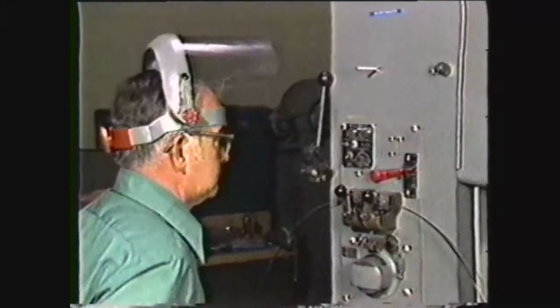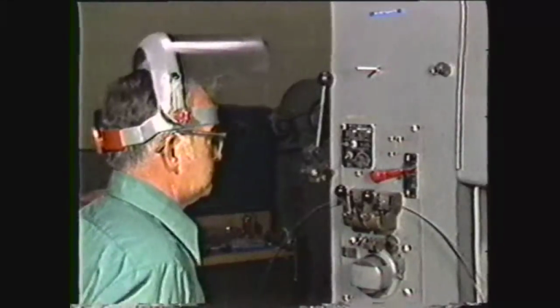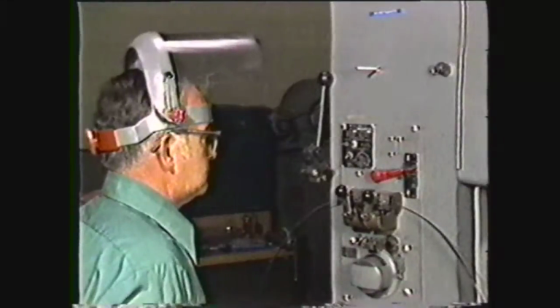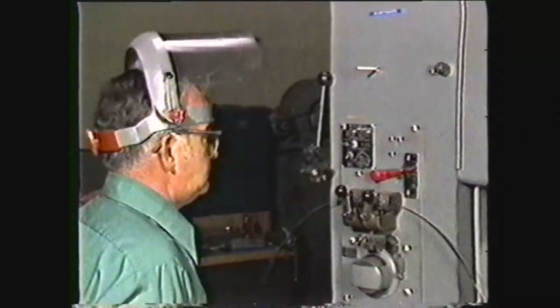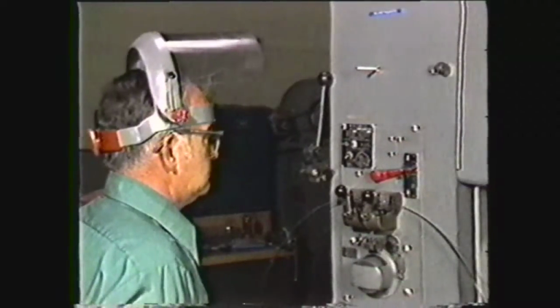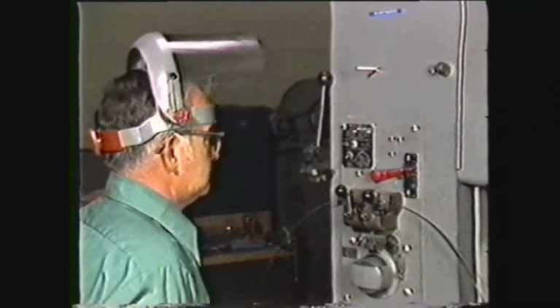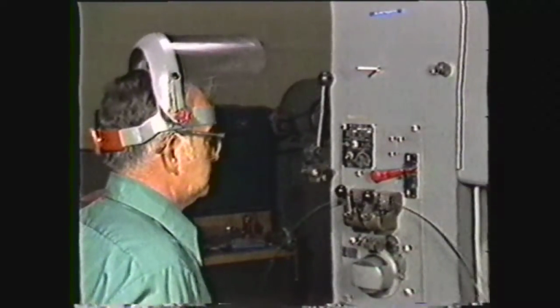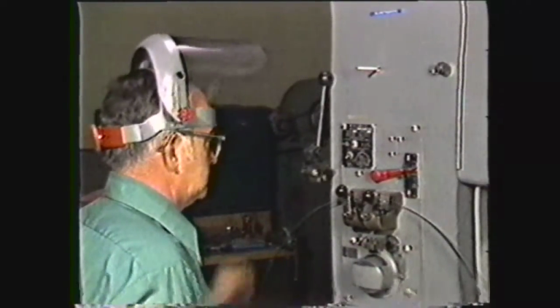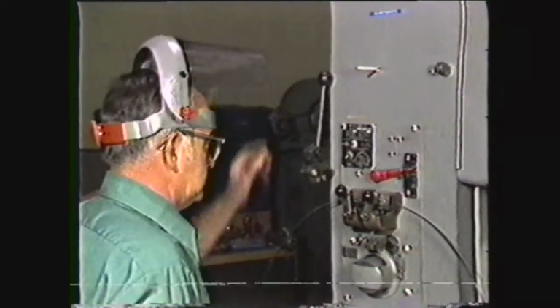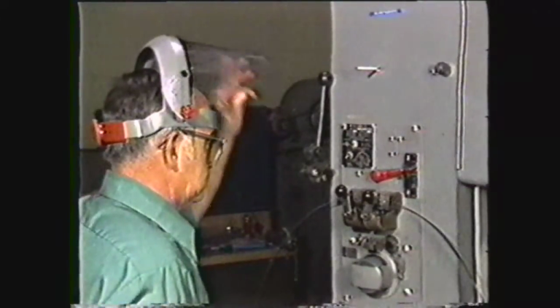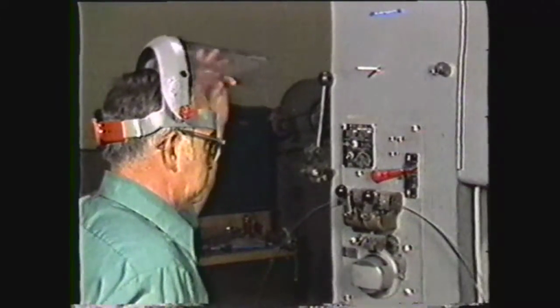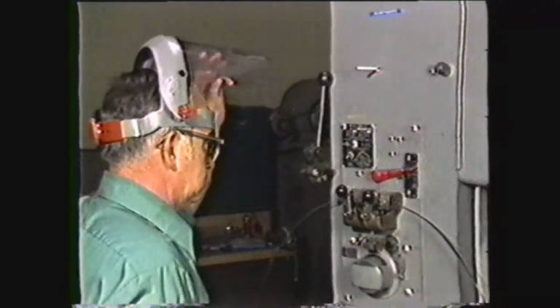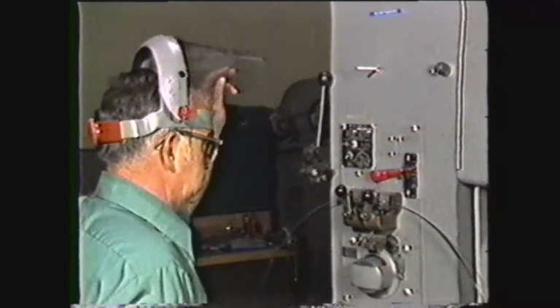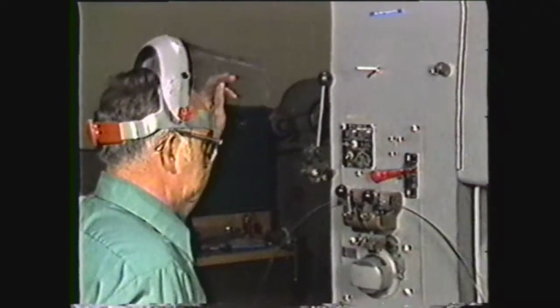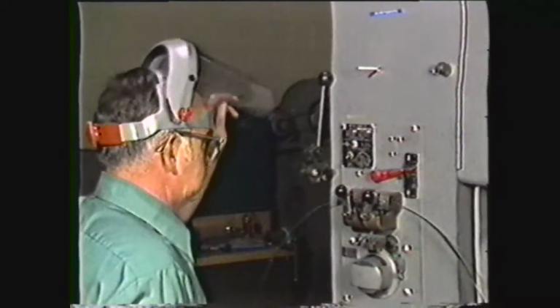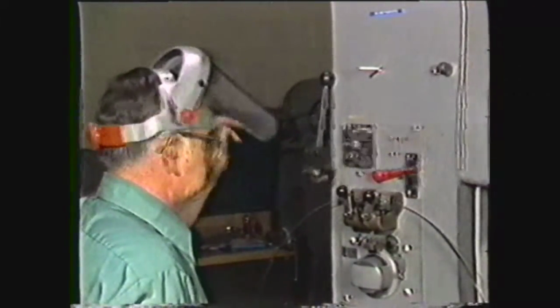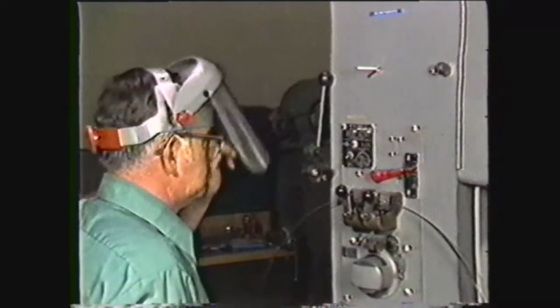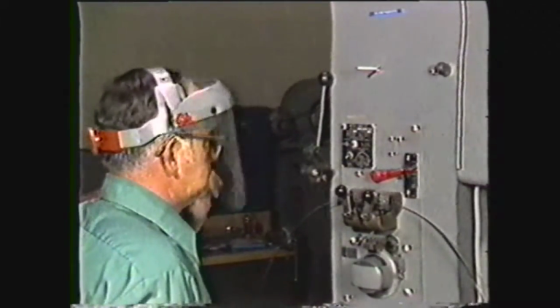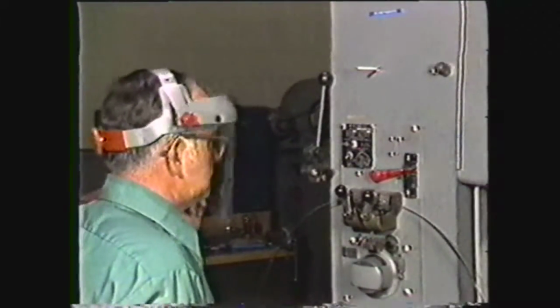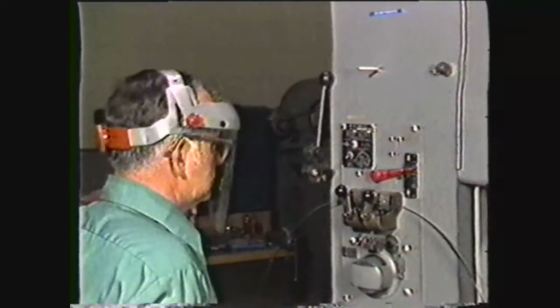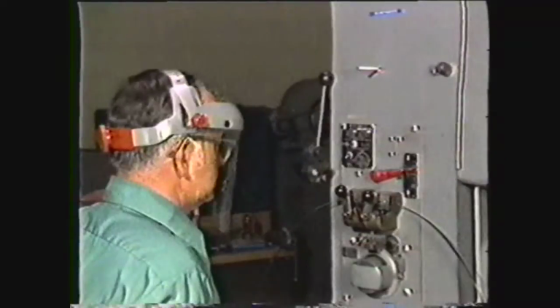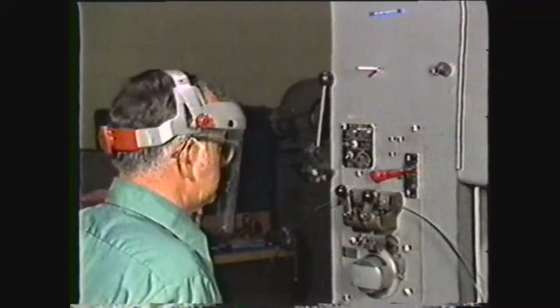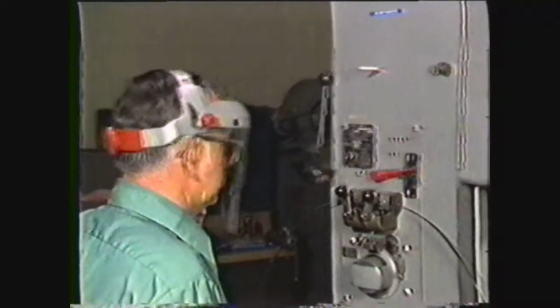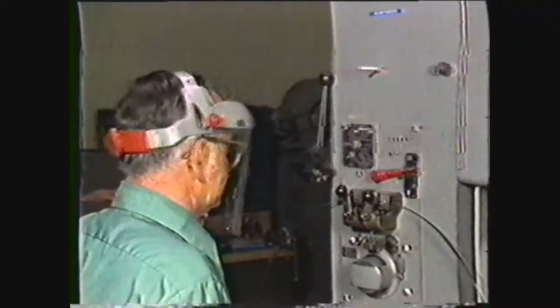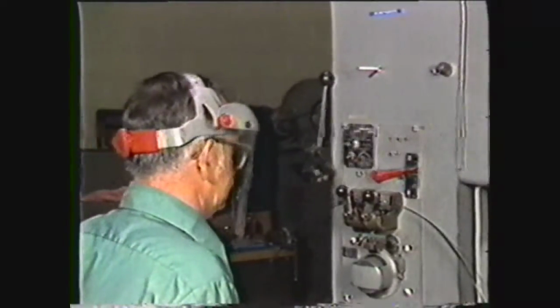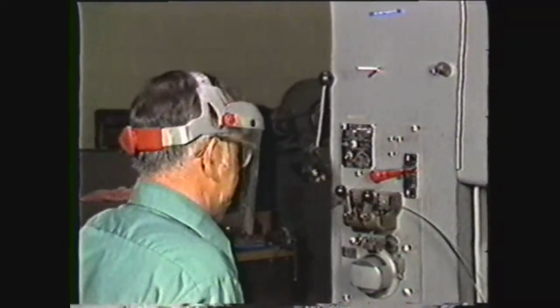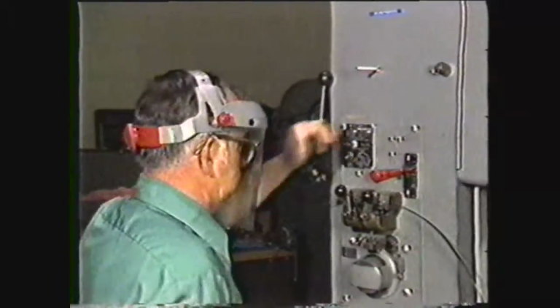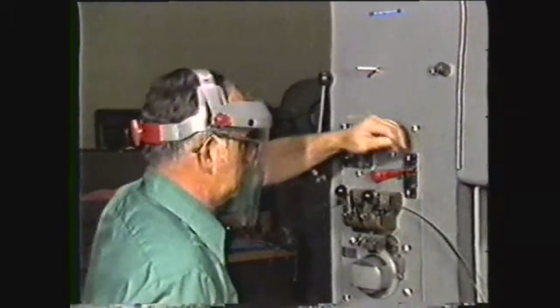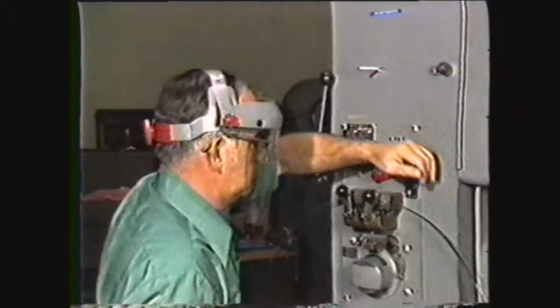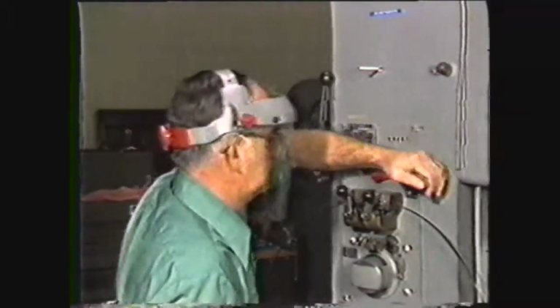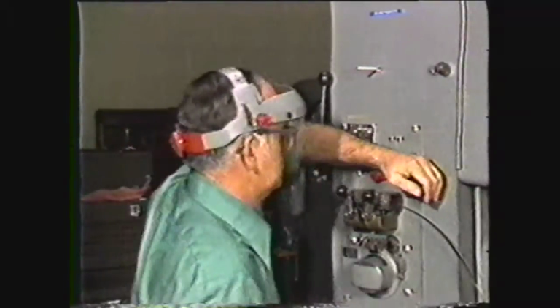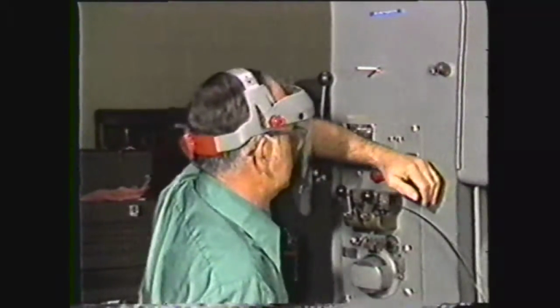If your safety glasses are not equipped with side shields, then you must wear an approved face mask during the welding operation.